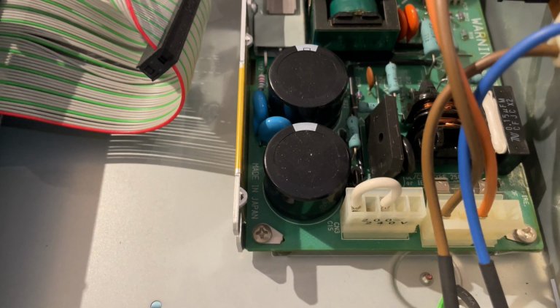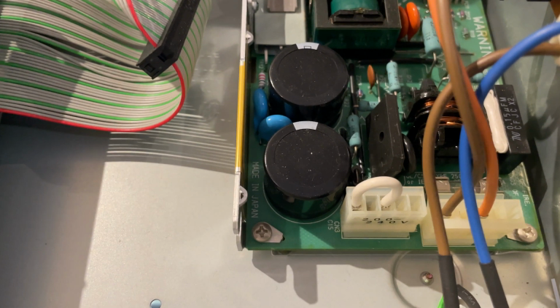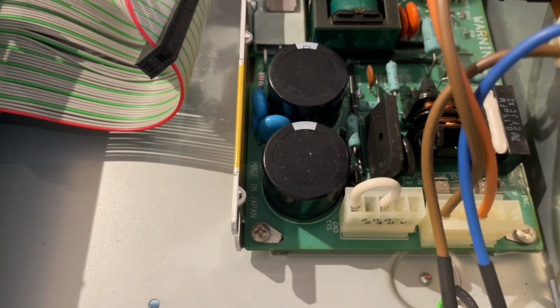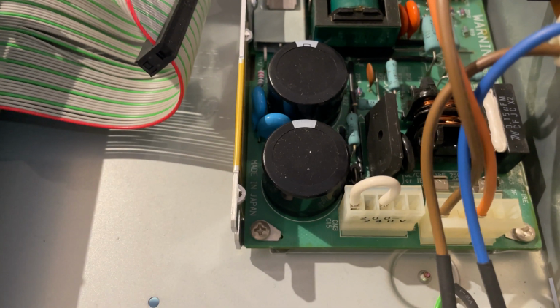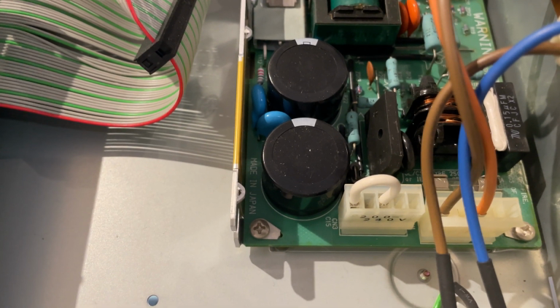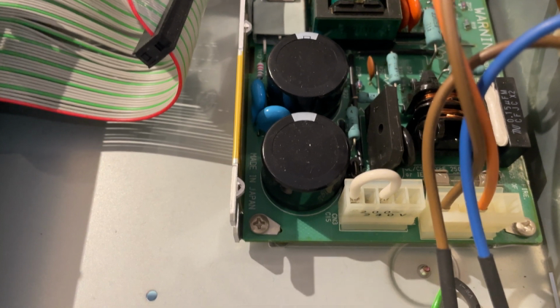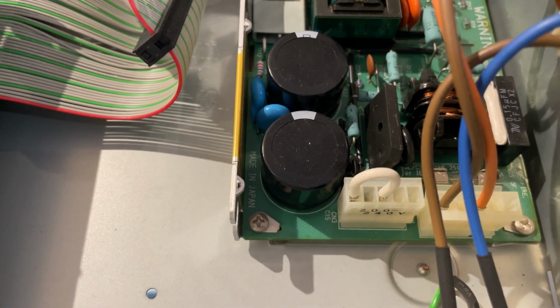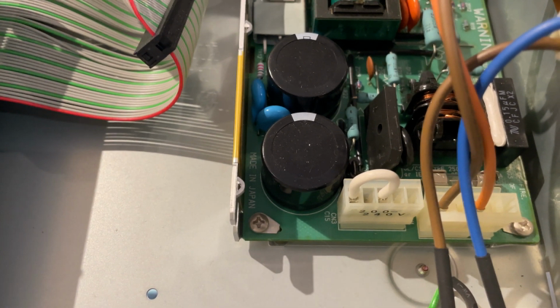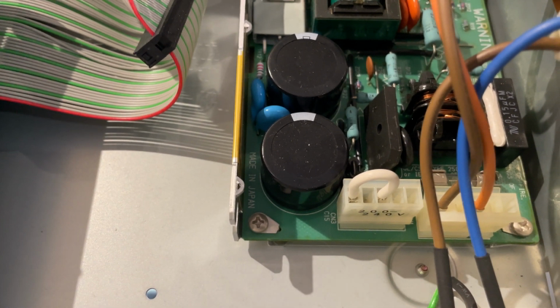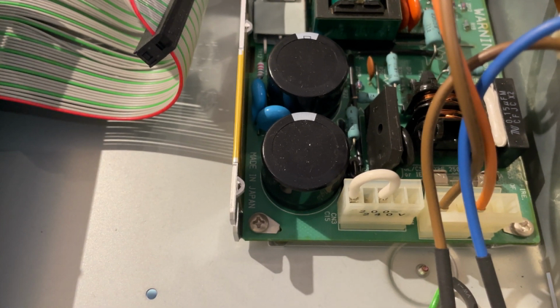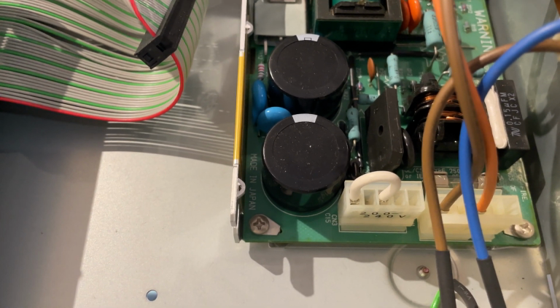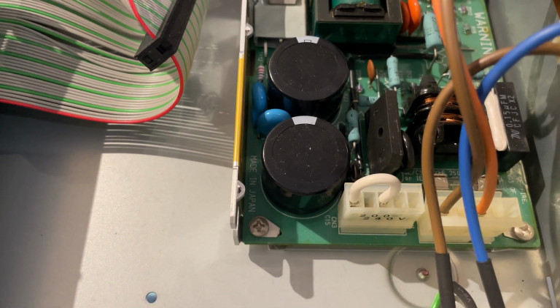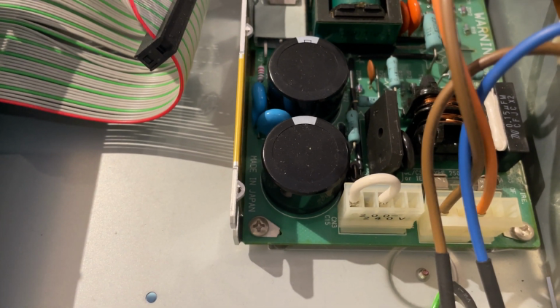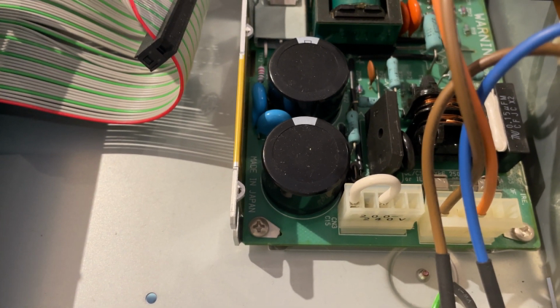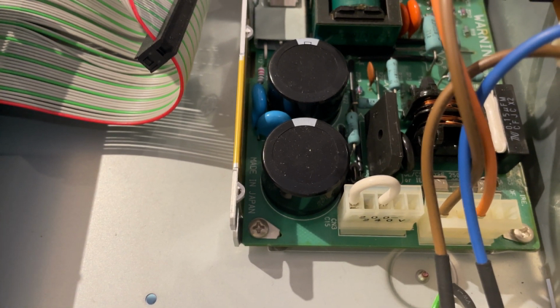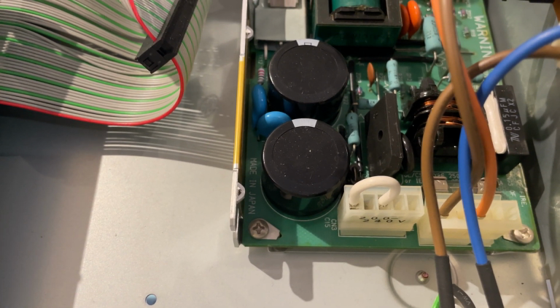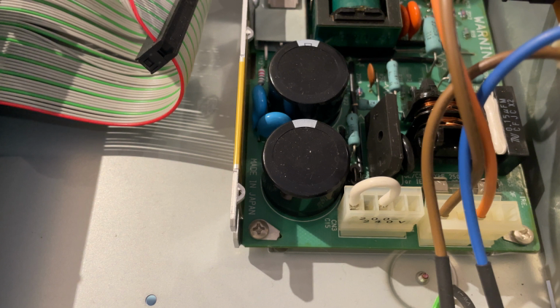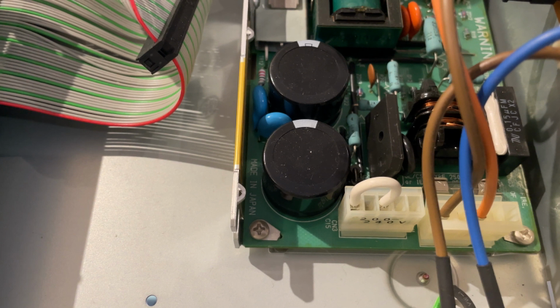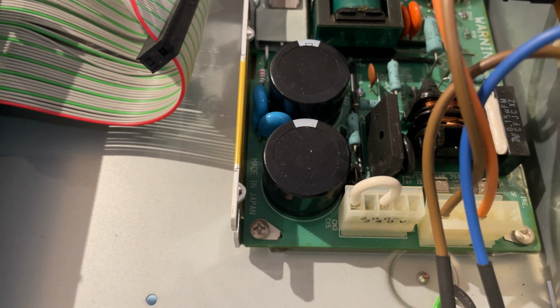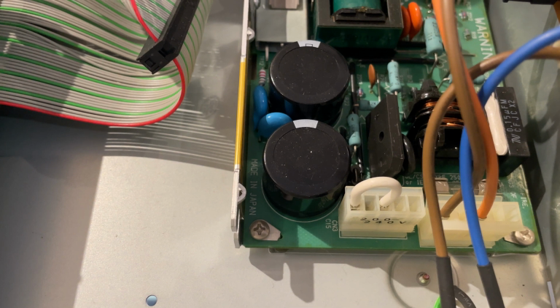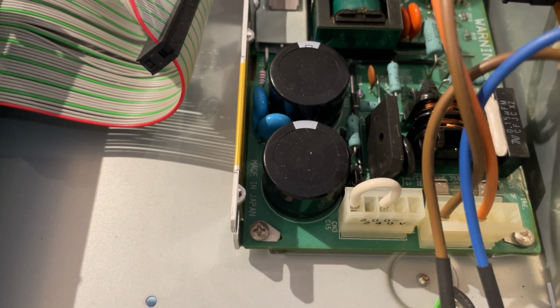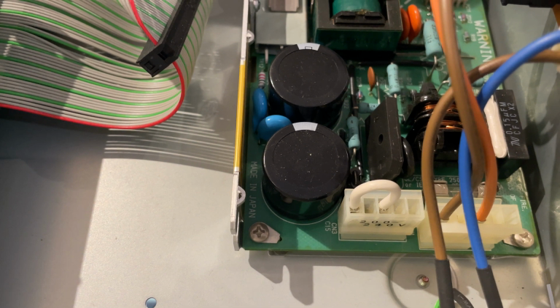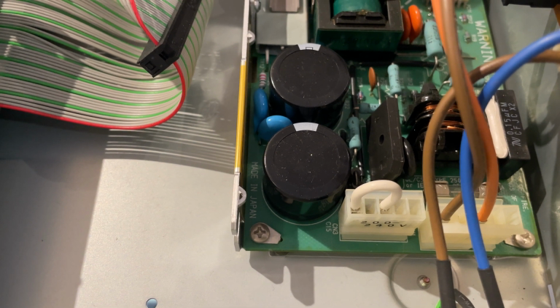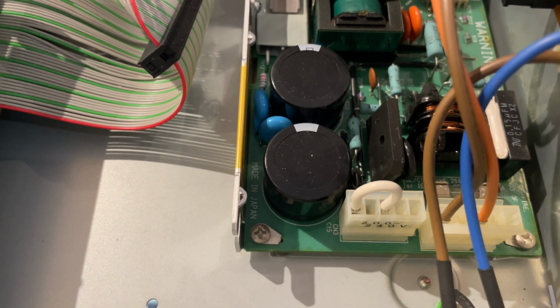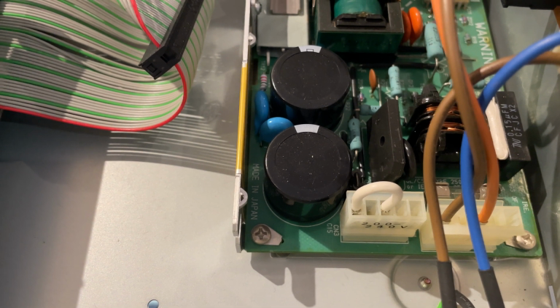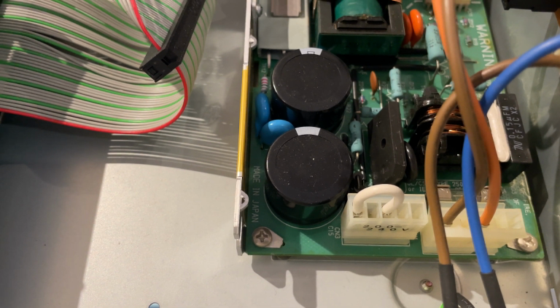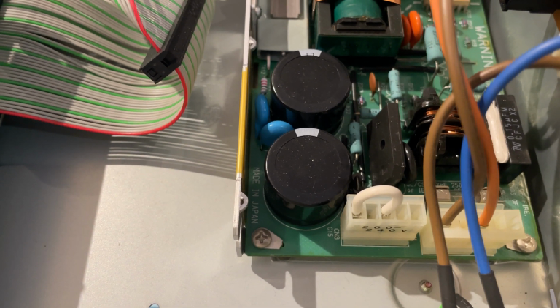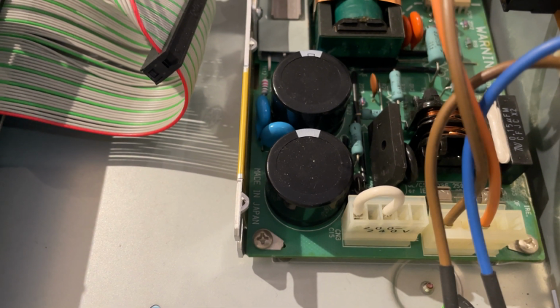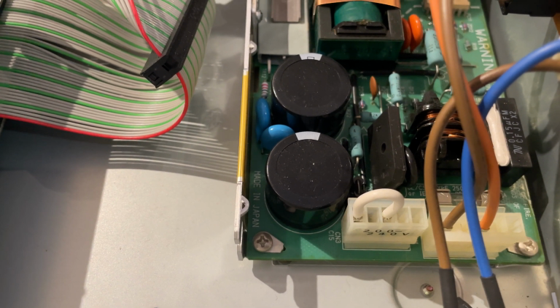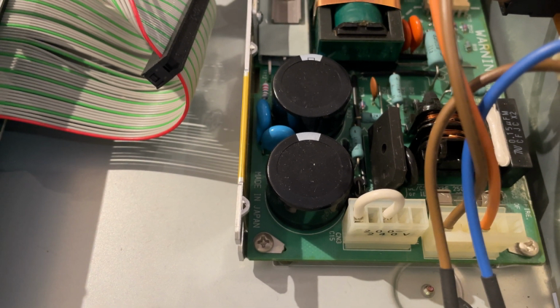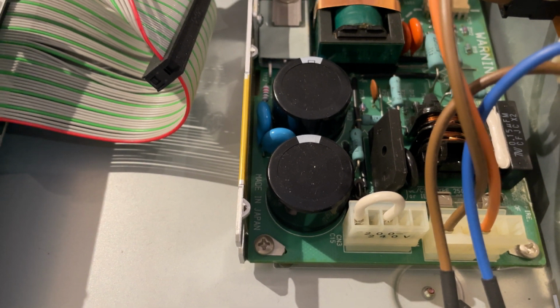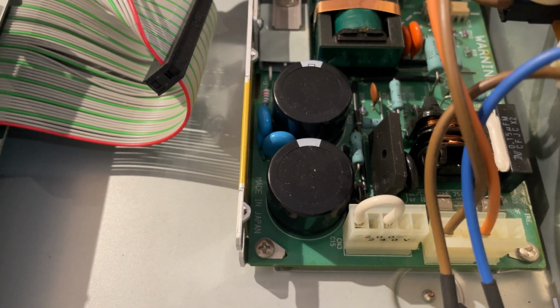Done. And that's all it takes to convert one of these from 100 or 120 volt to 220/240 volt operation.